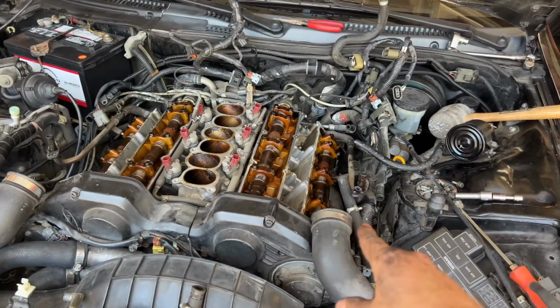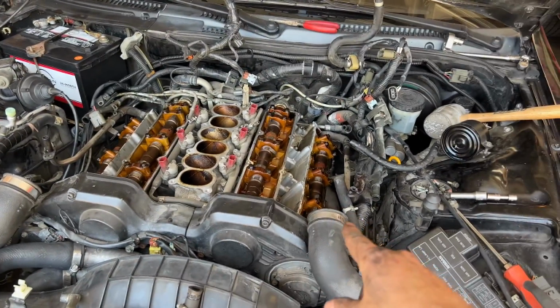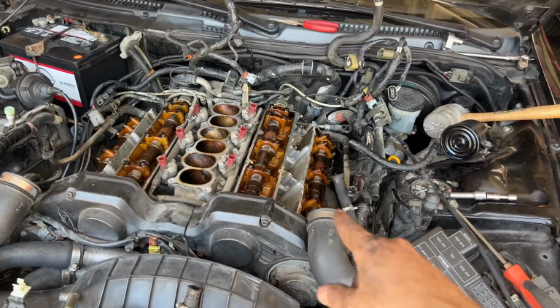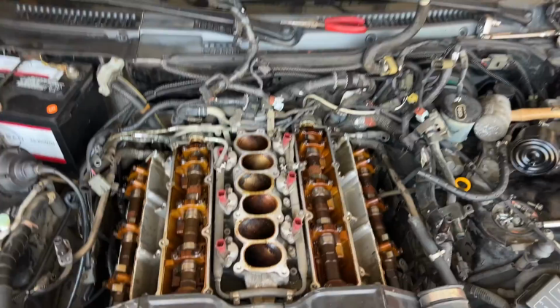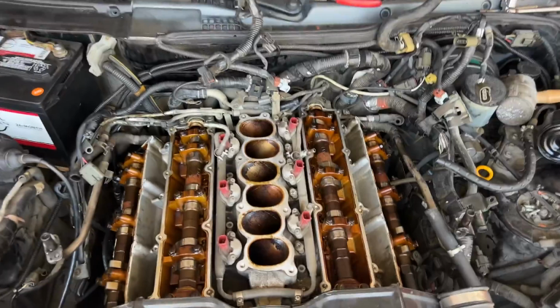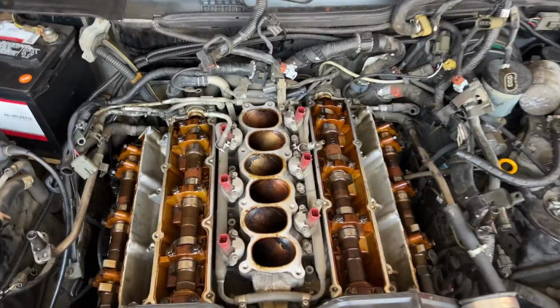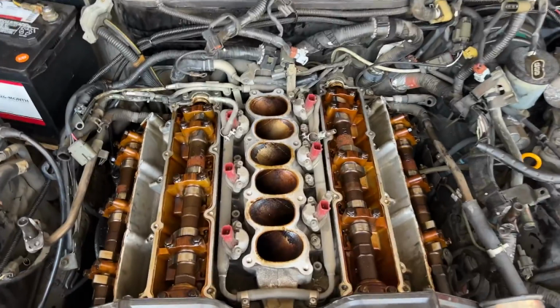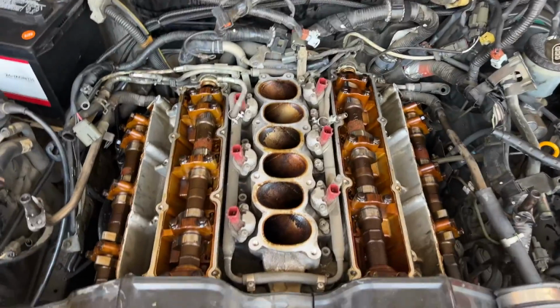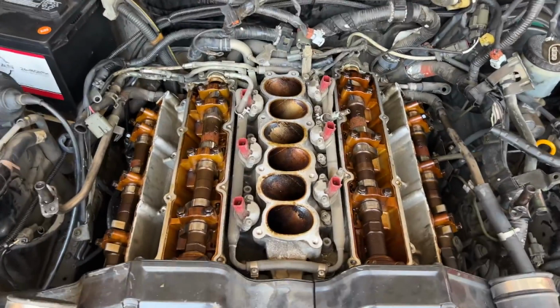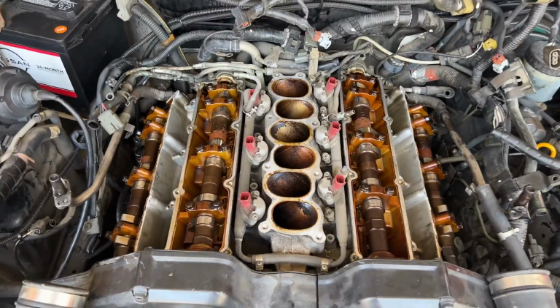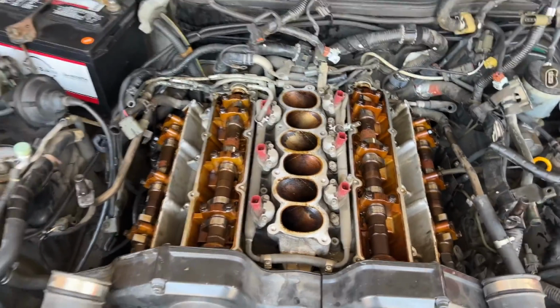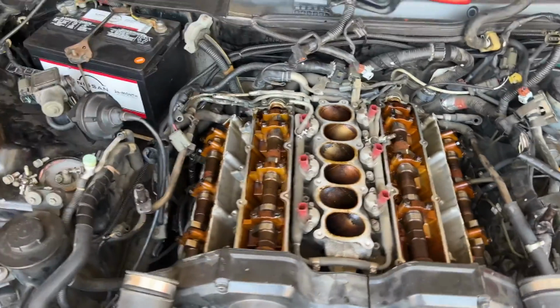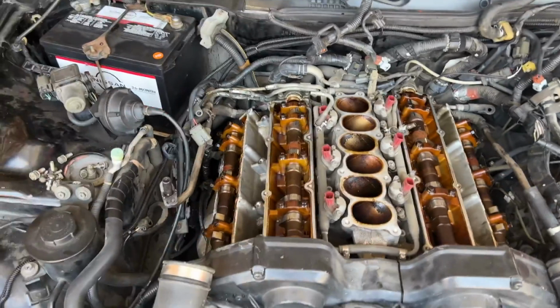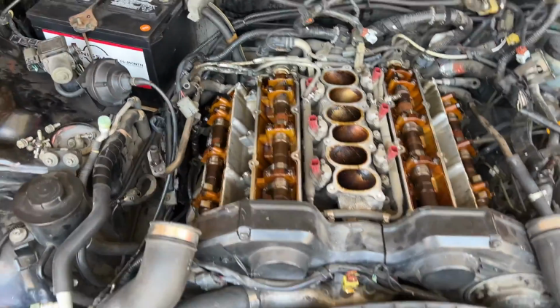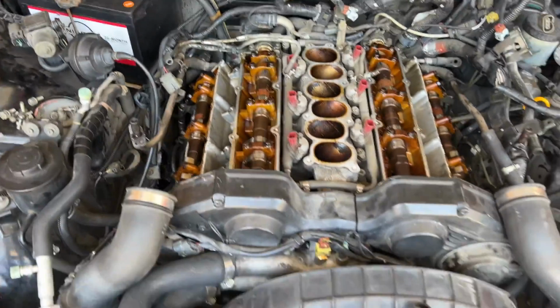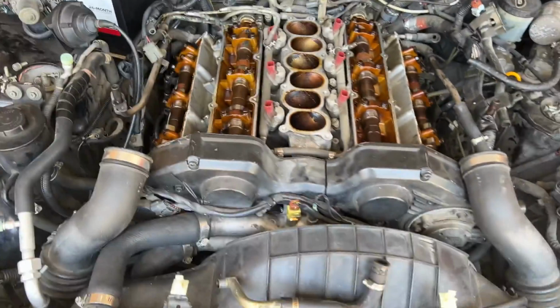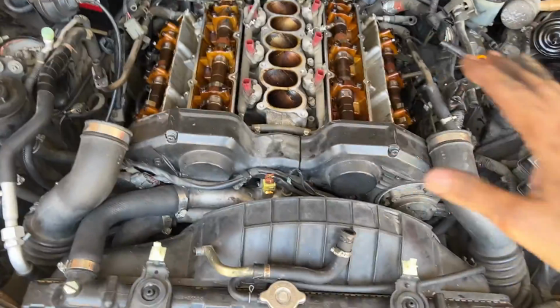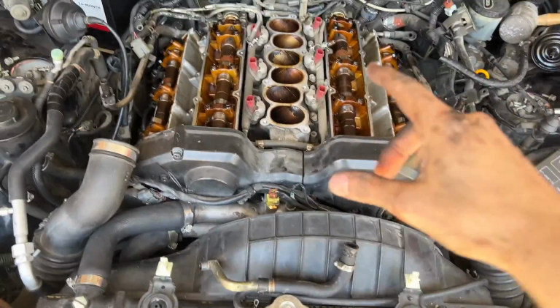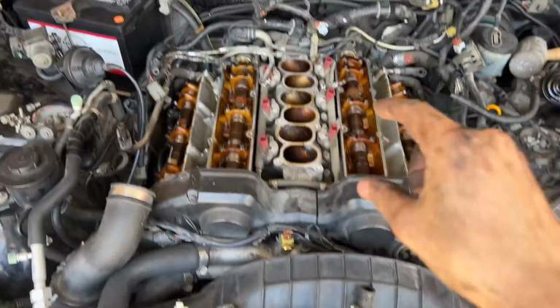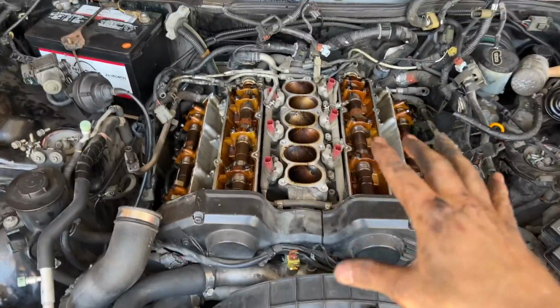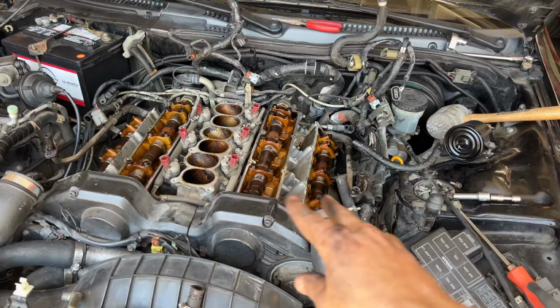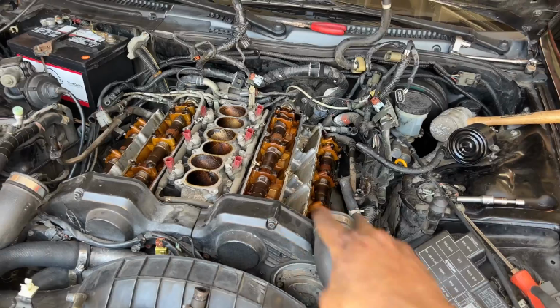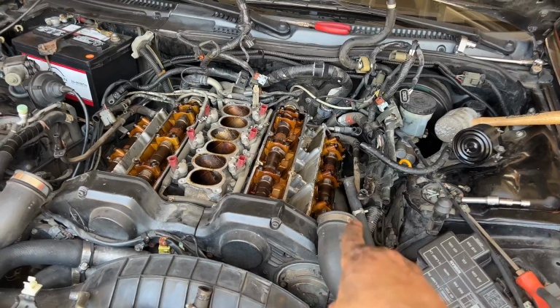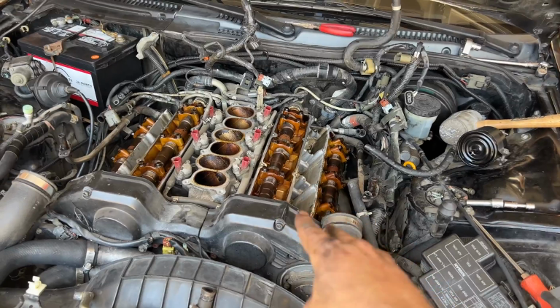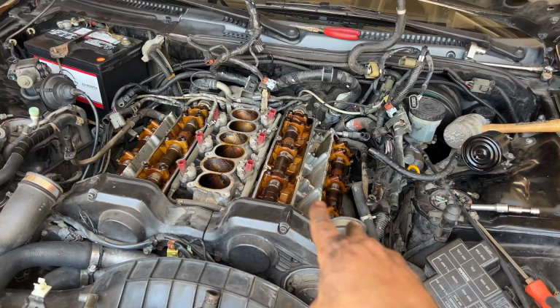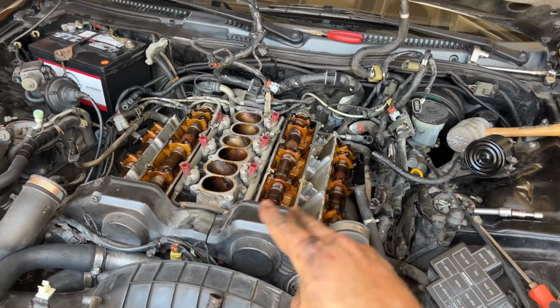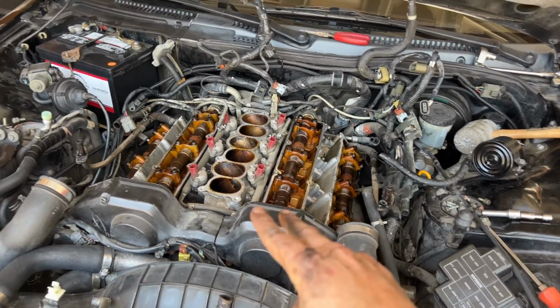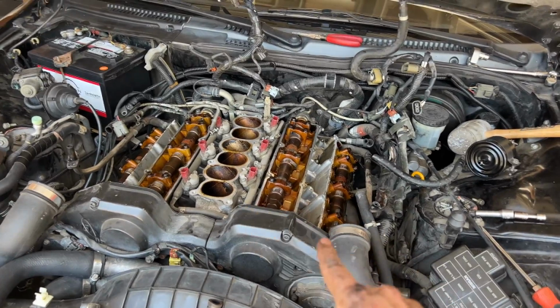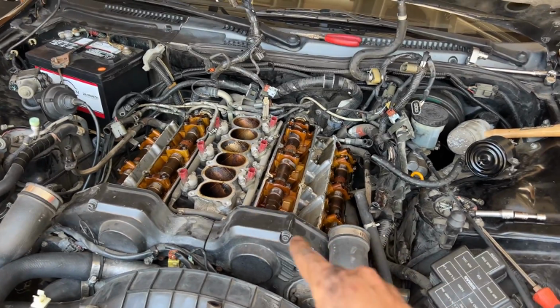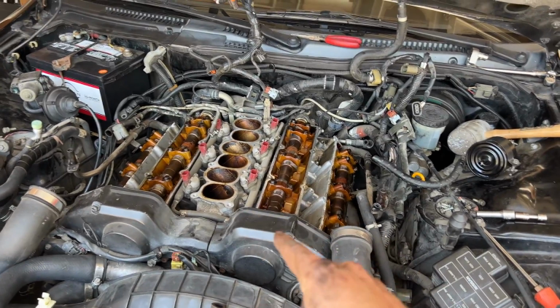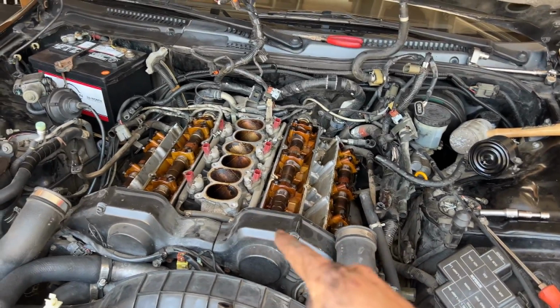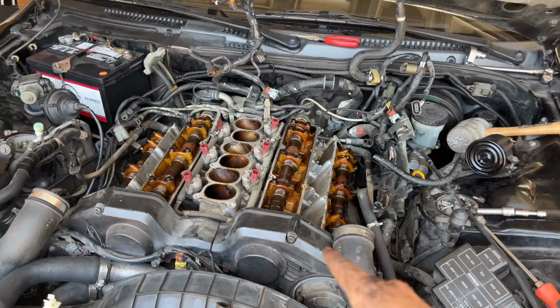But first thing I need to do is finish cleaning these cylinder heads and get these valve covers back on and sealed up. All right, let's get to it.